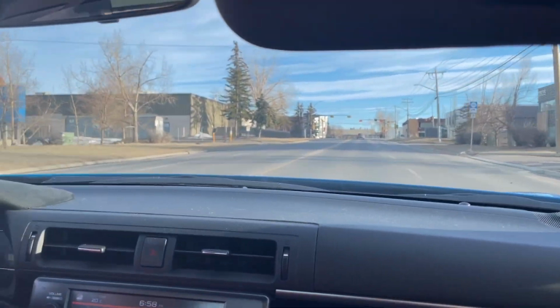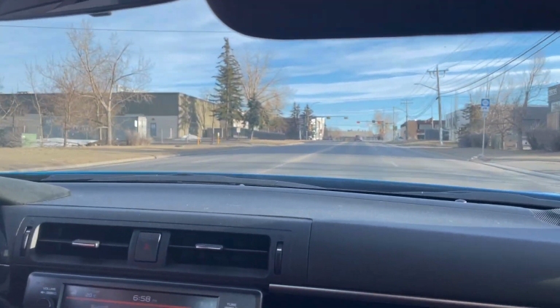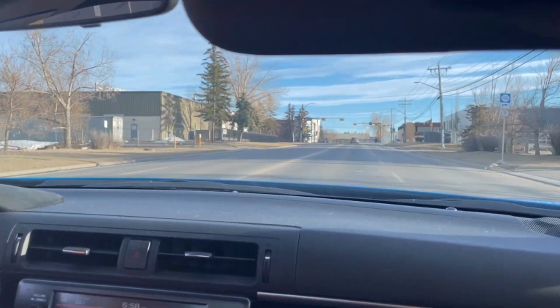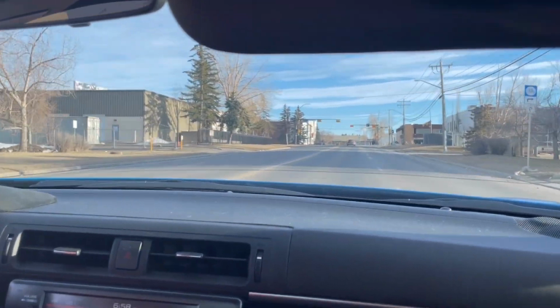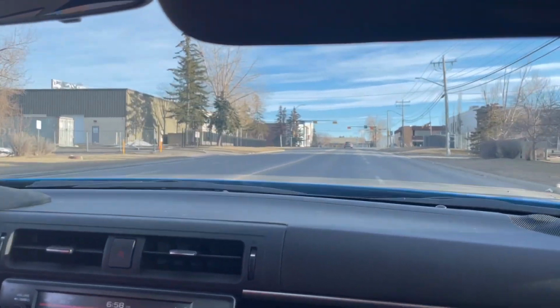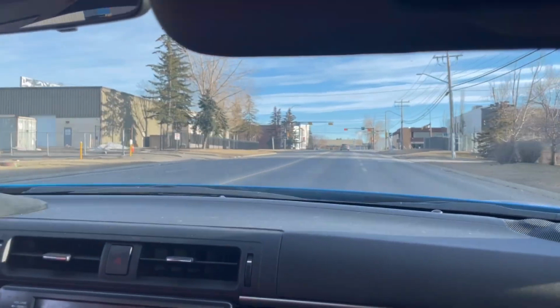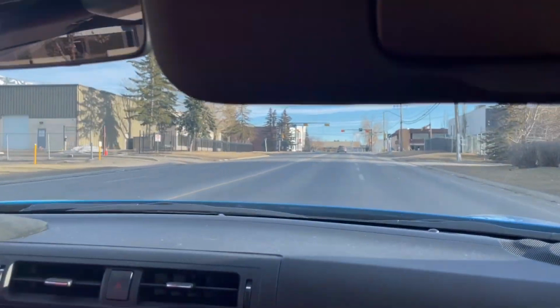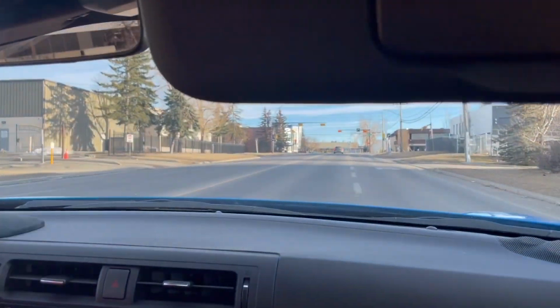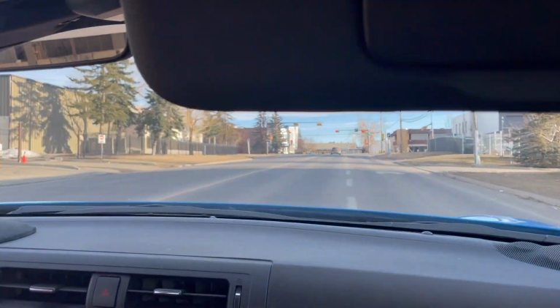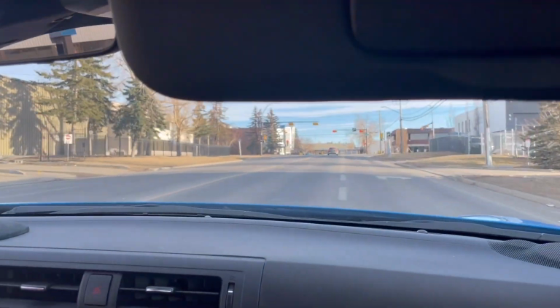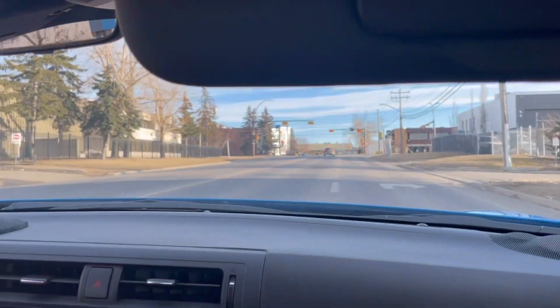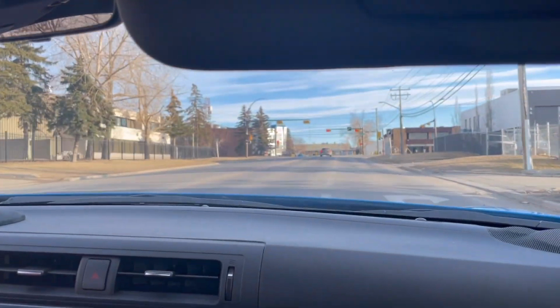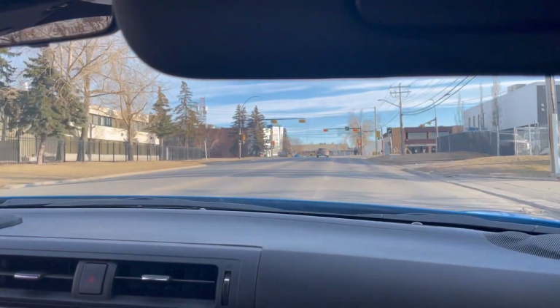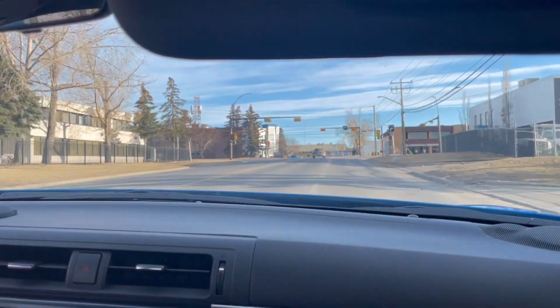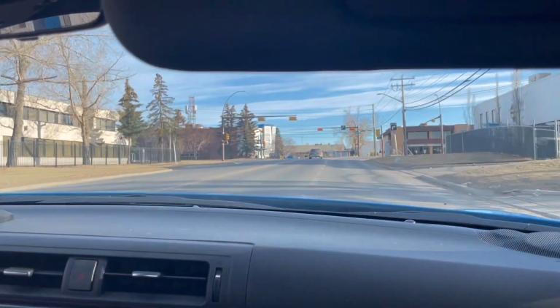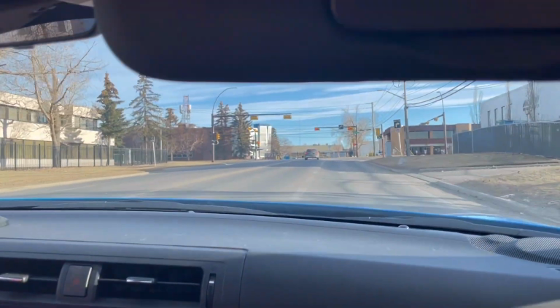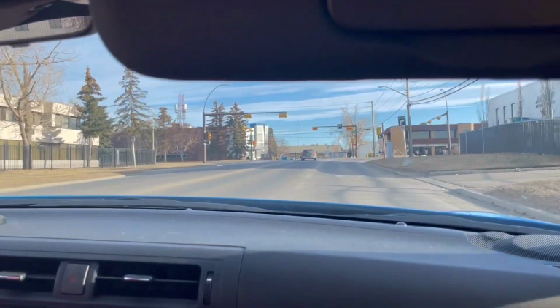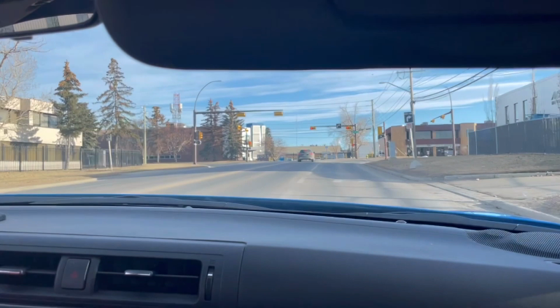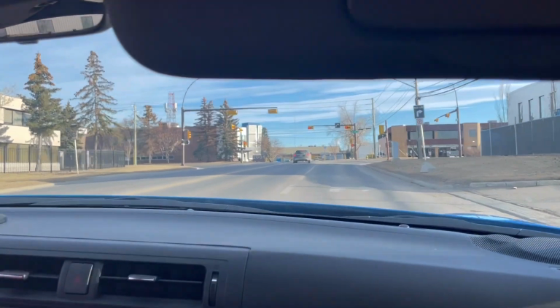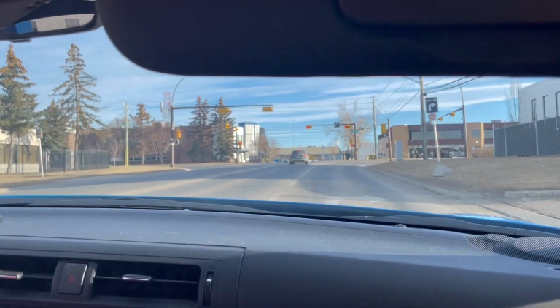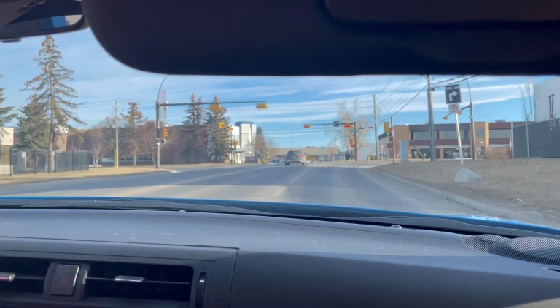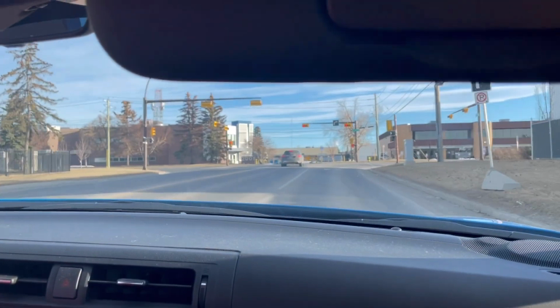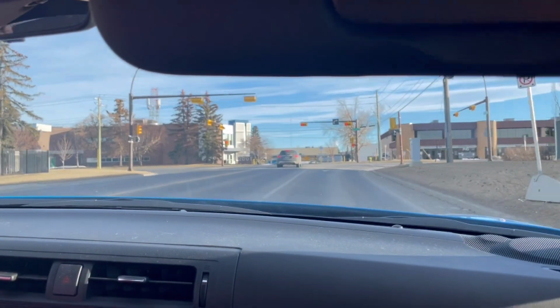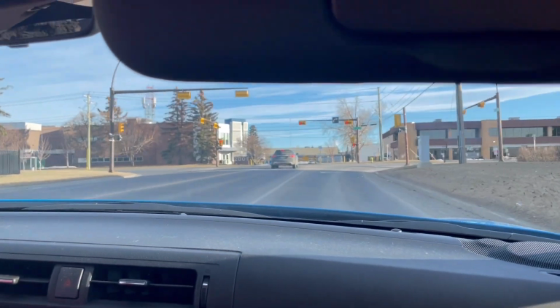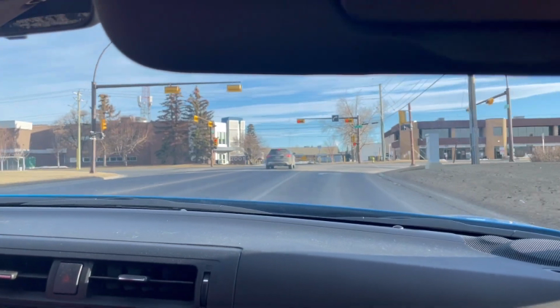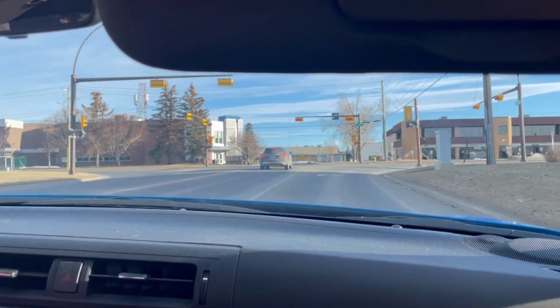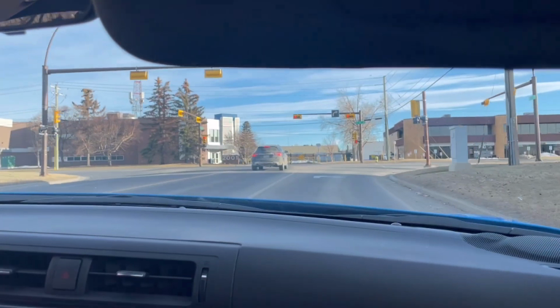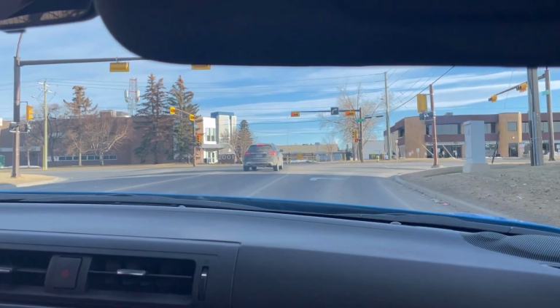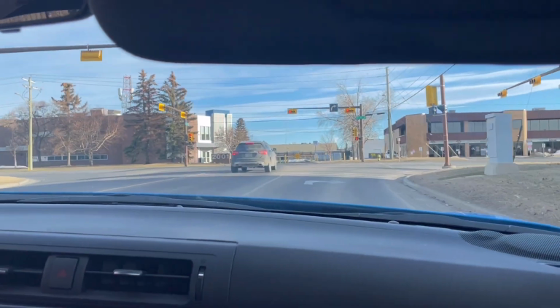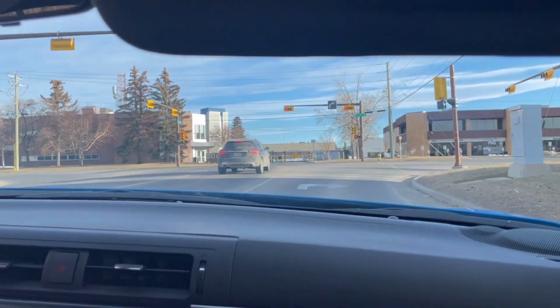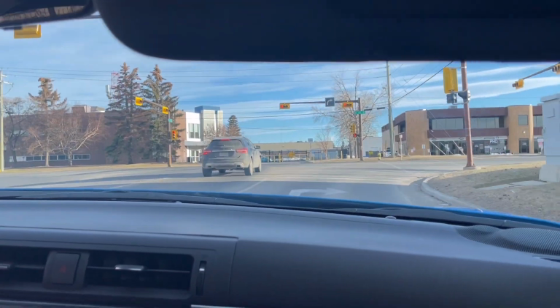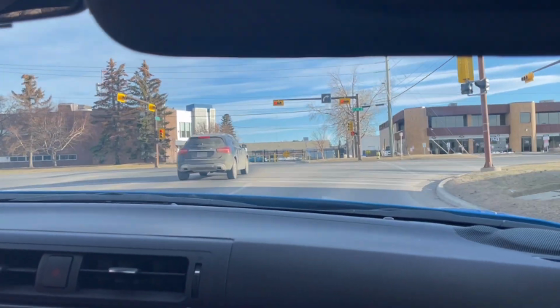Oh man, that feels good. Not bad for six pounds — not bad at all.